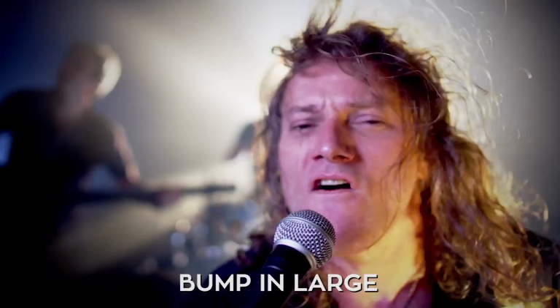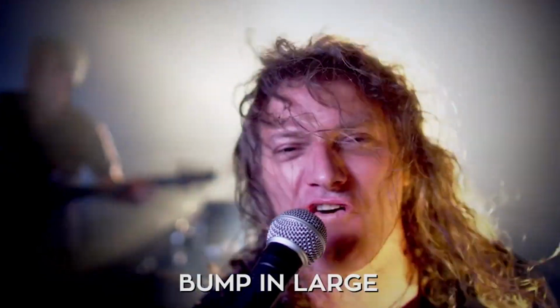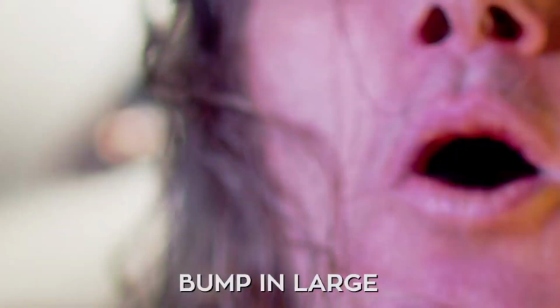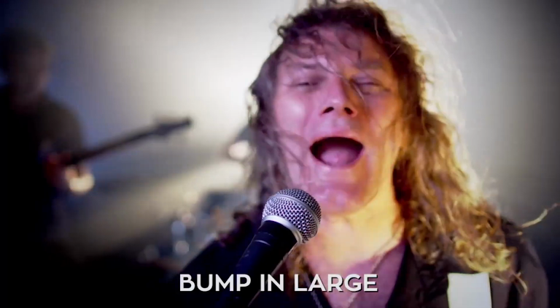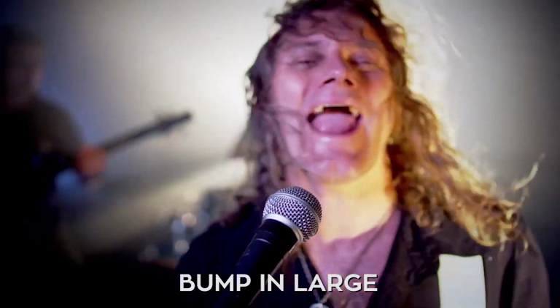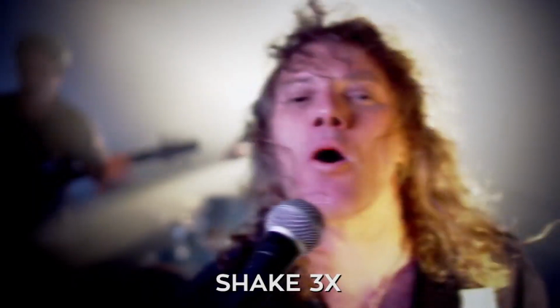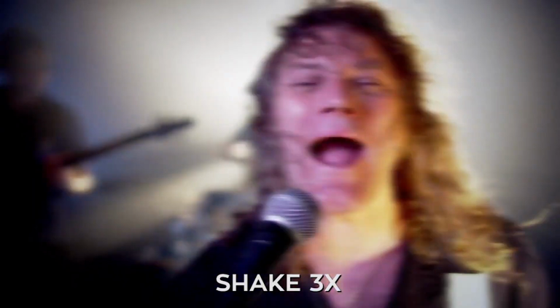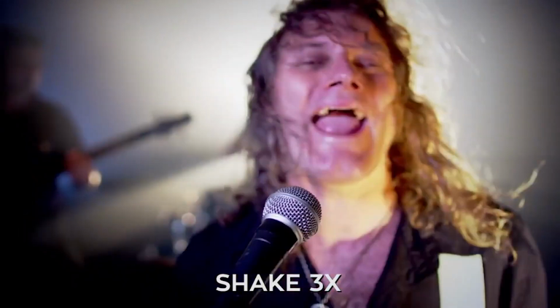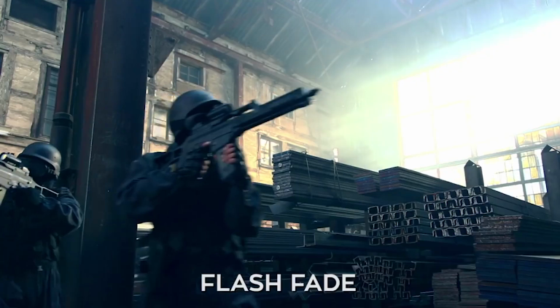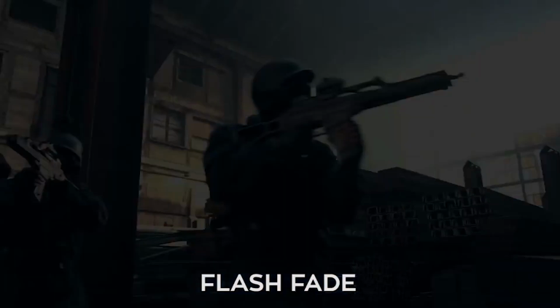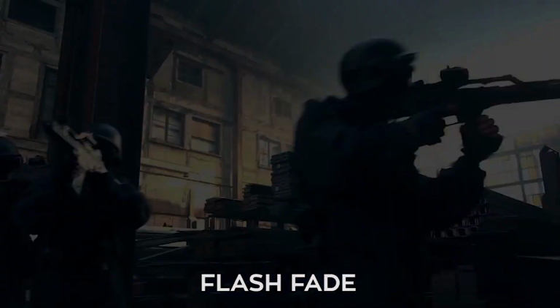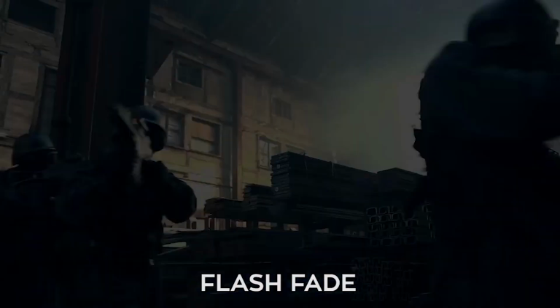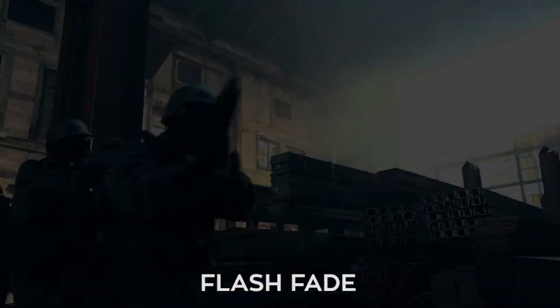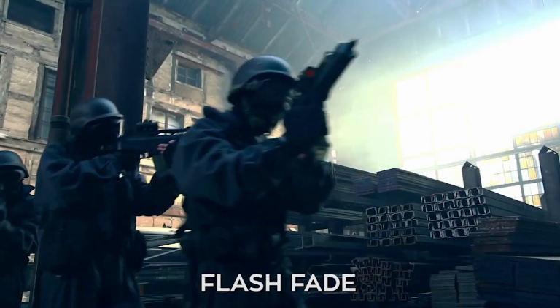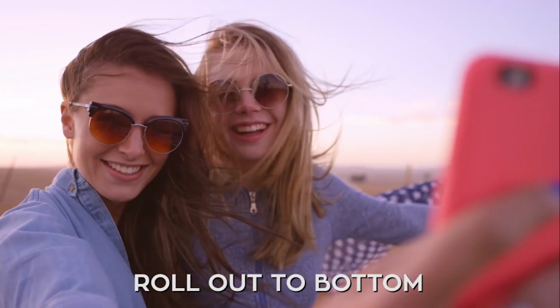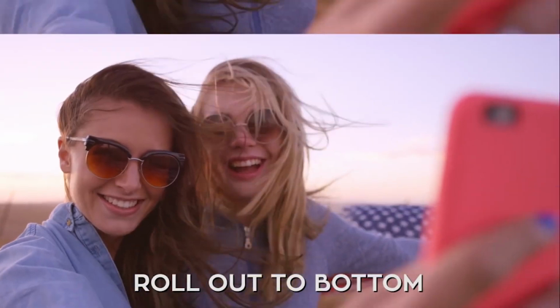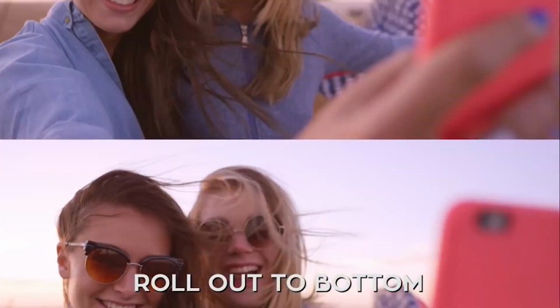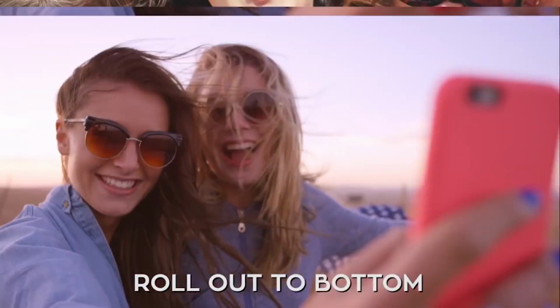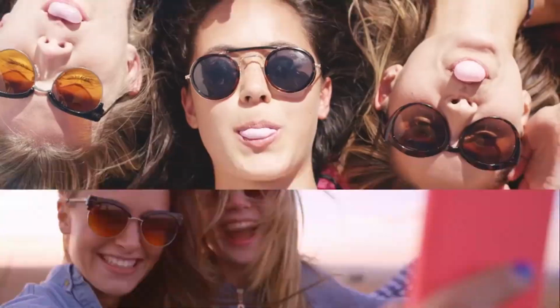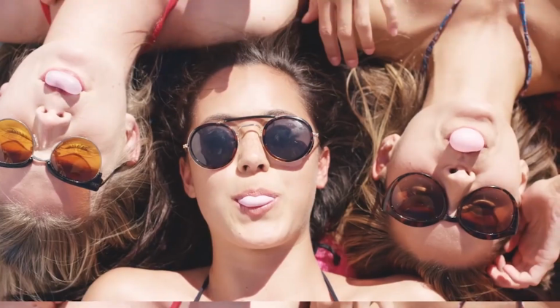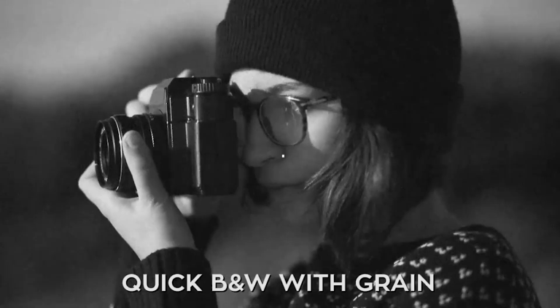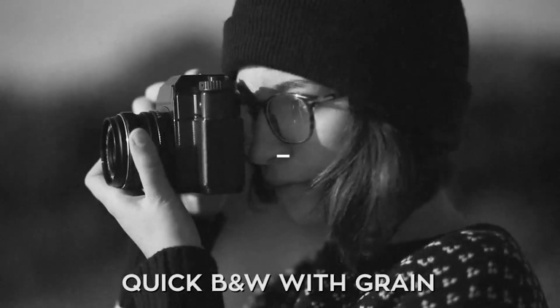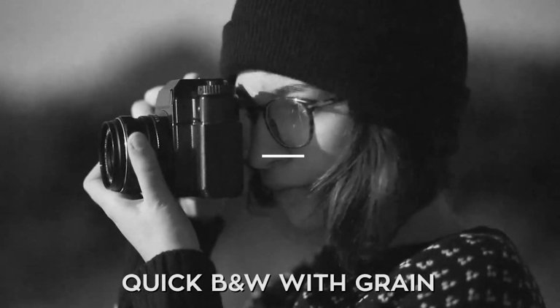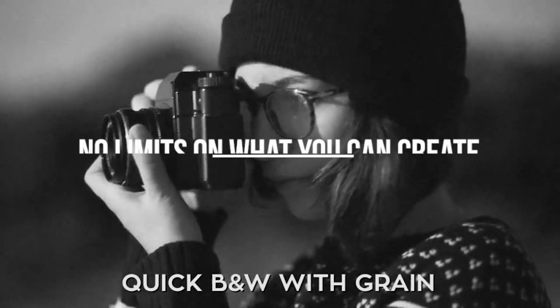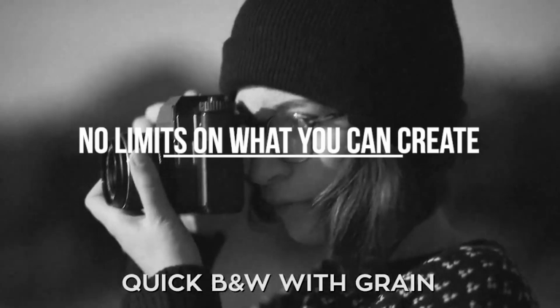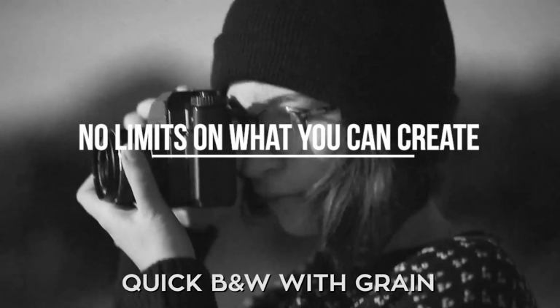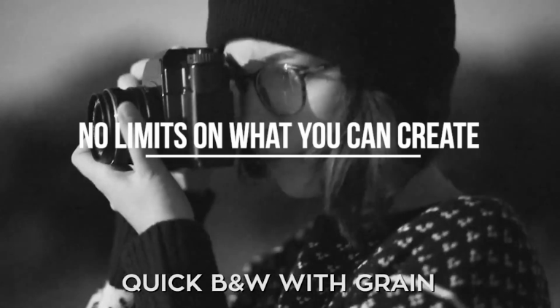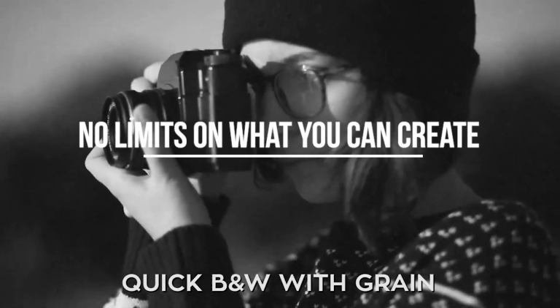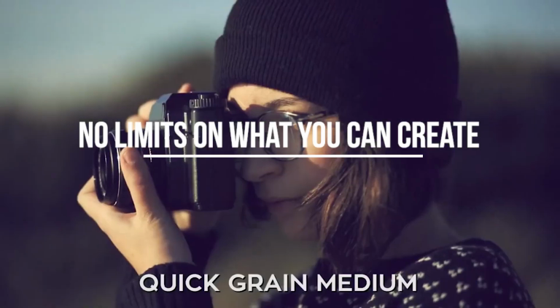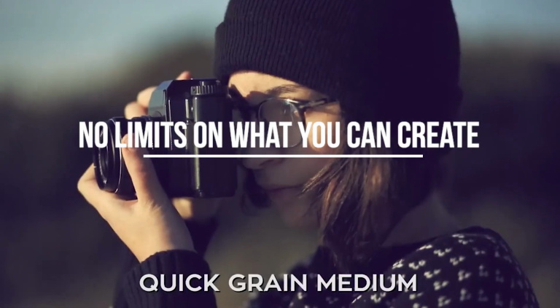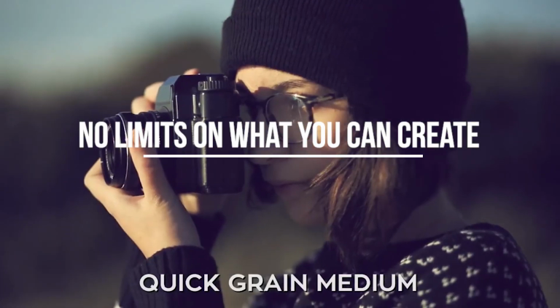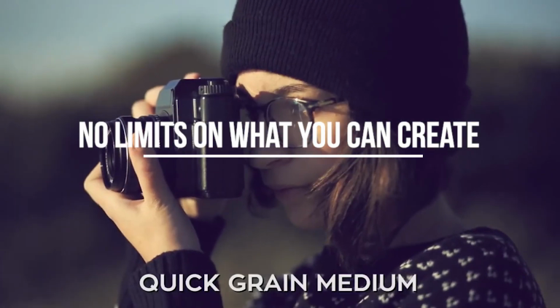With bumps, shakes, fades, flashes, transitions, and so much more, there are no limits to what you can create.